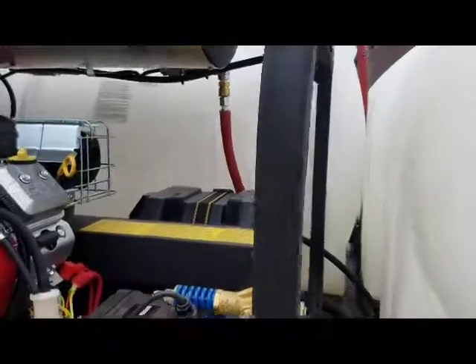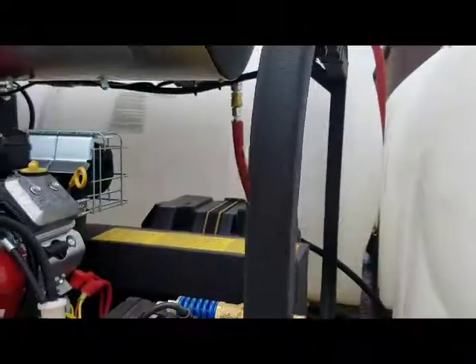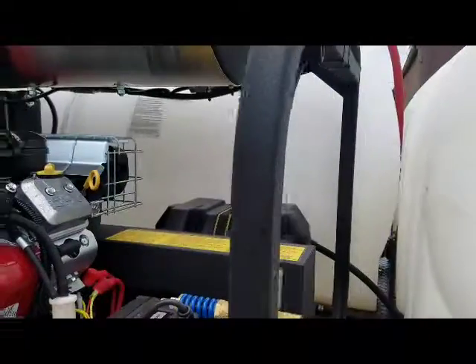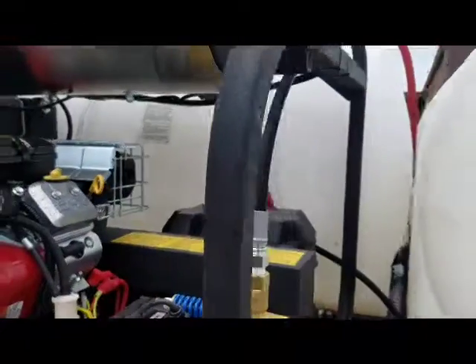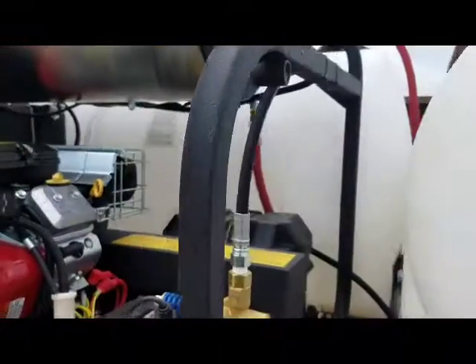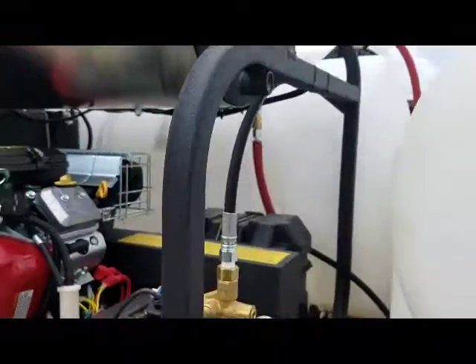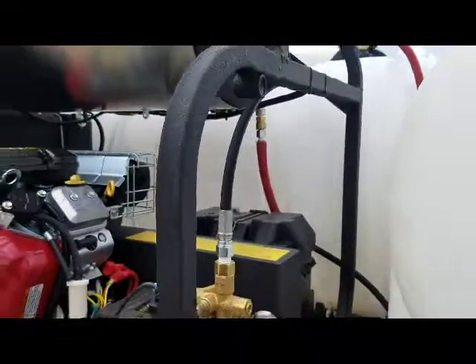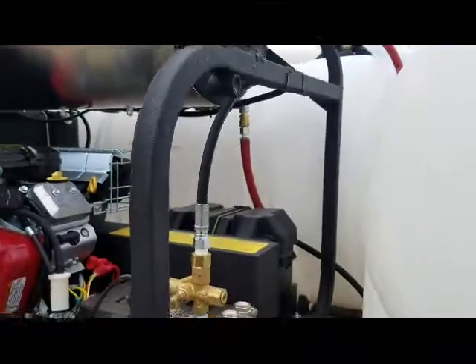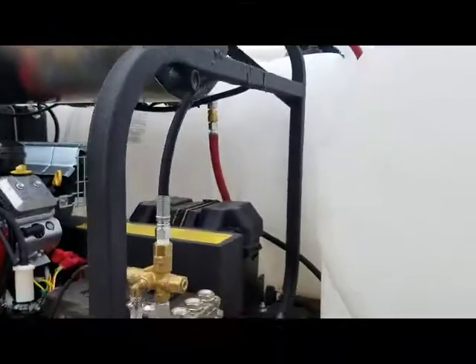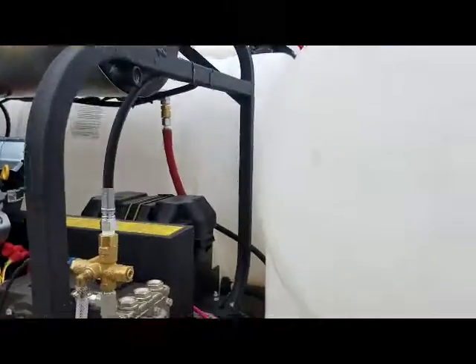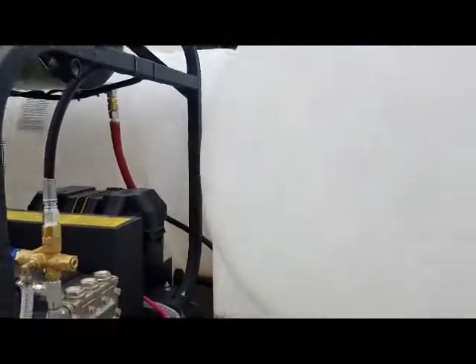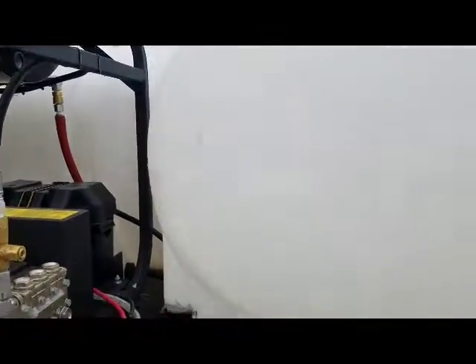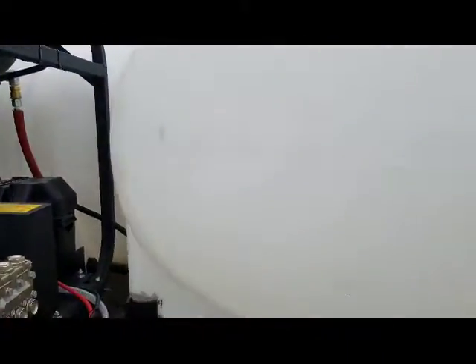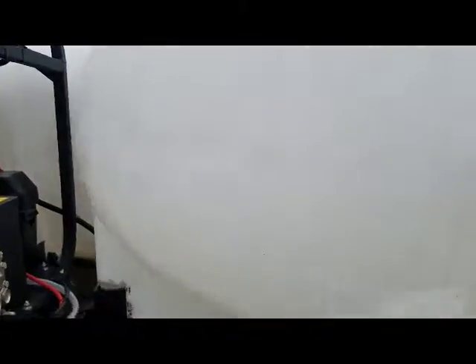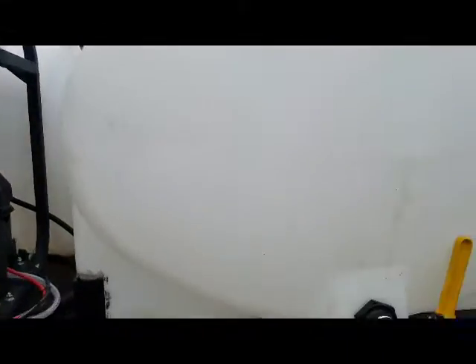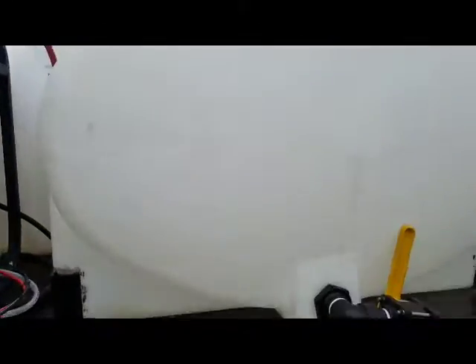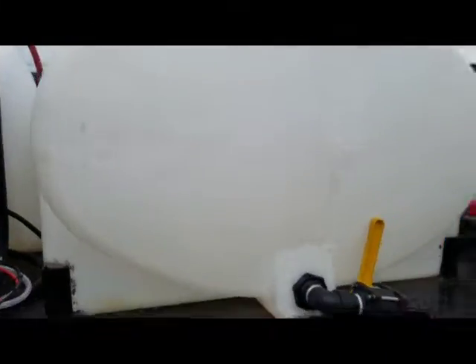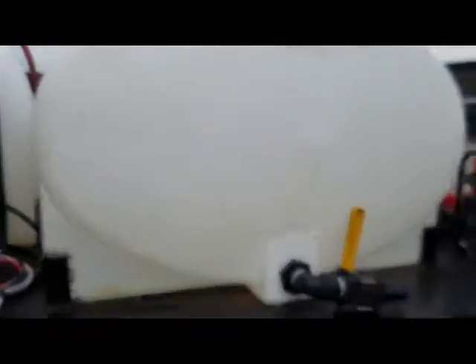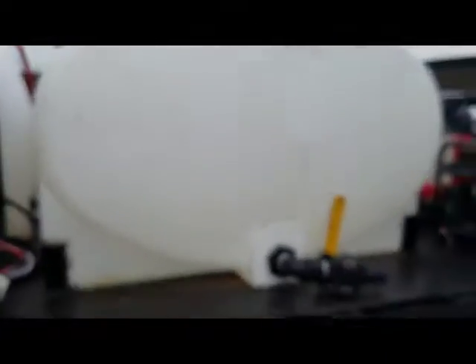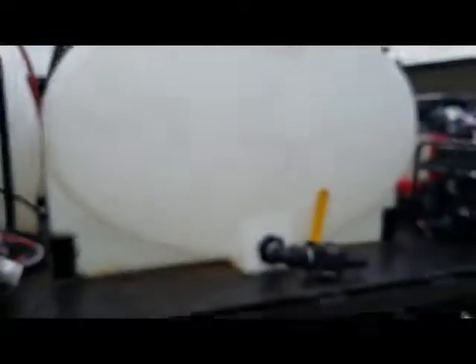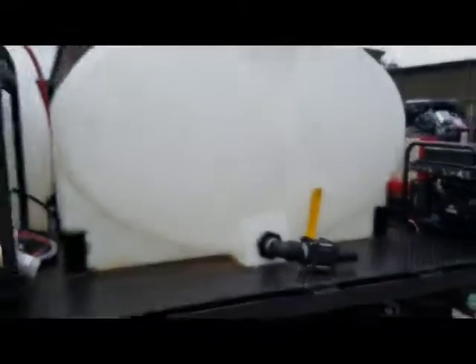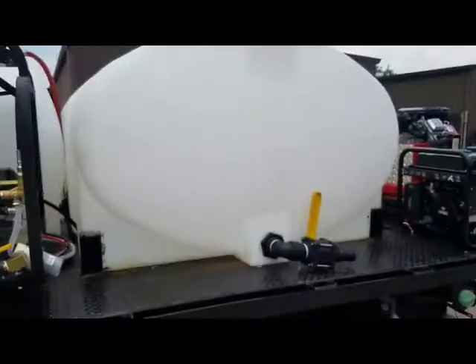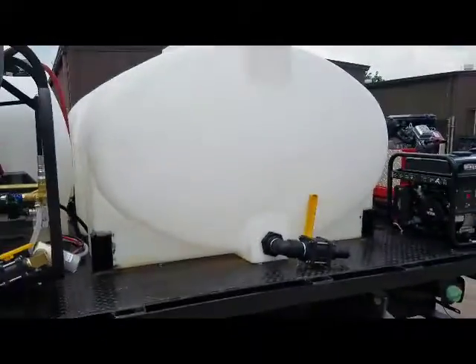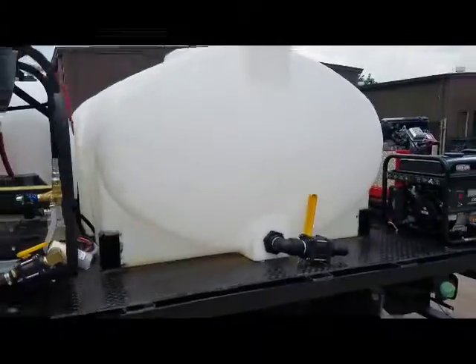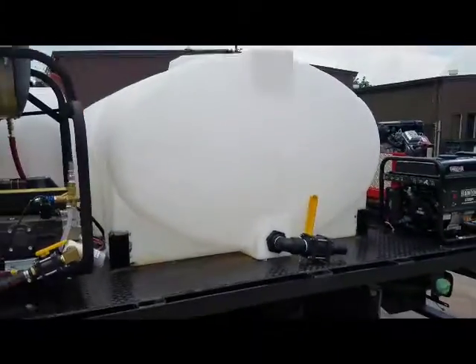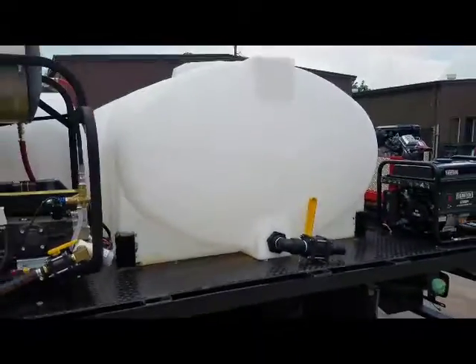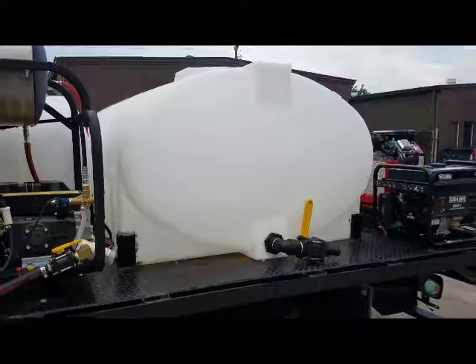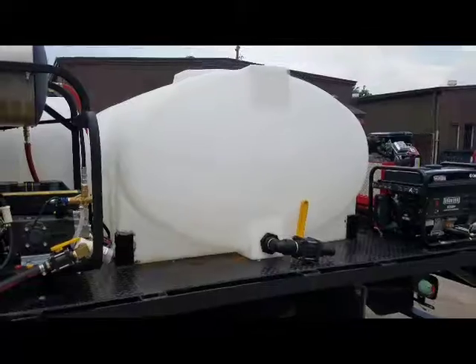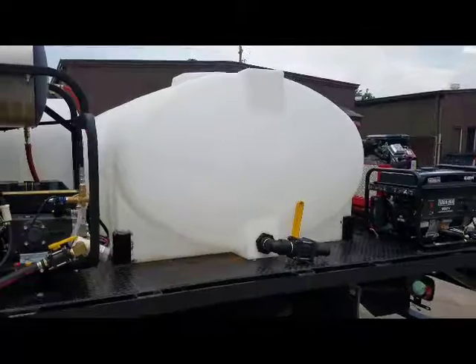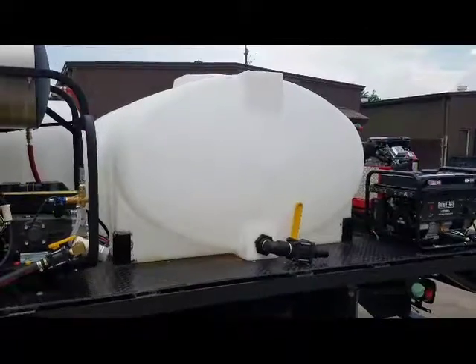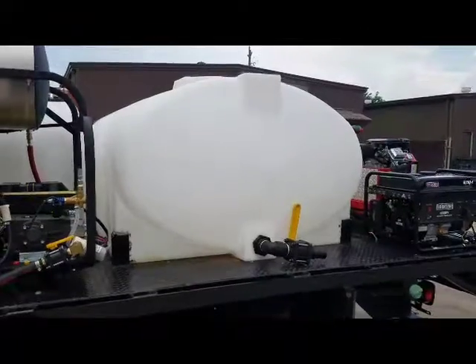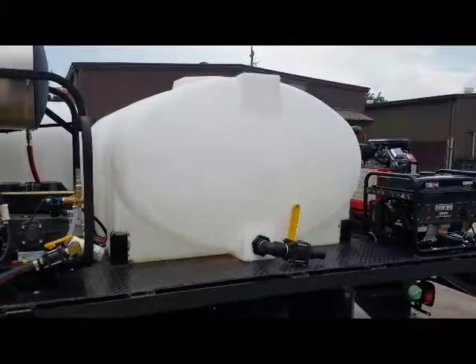There's your fresh water tank. There's your cold water tank.